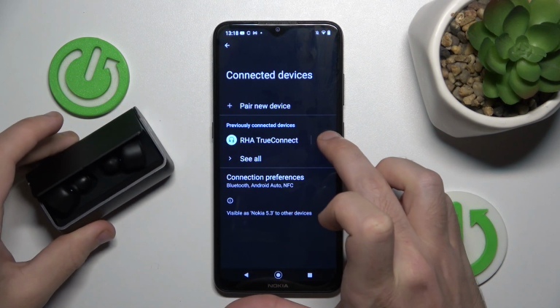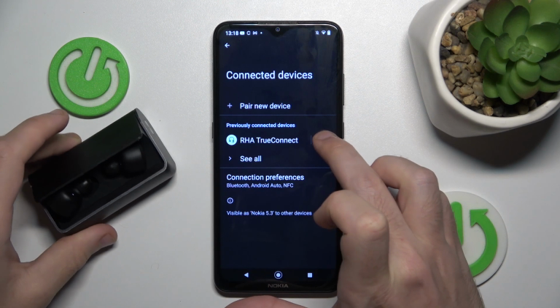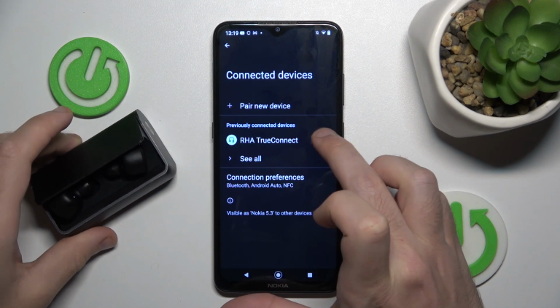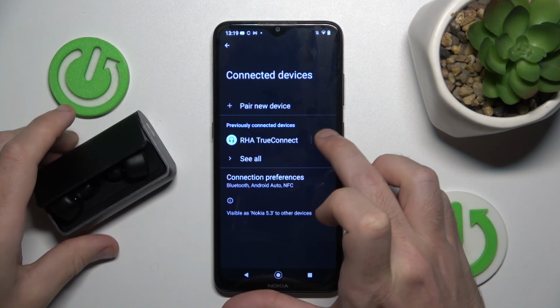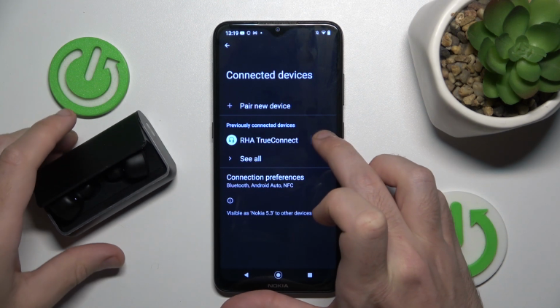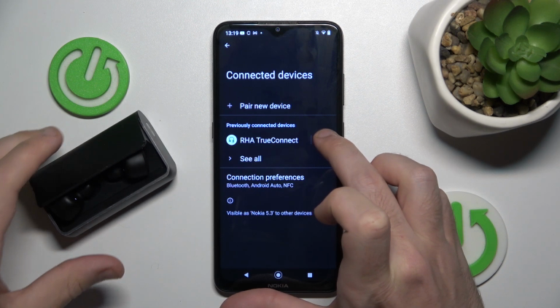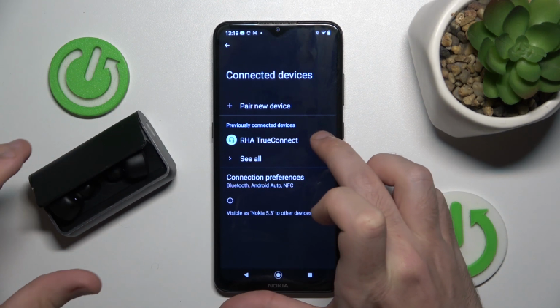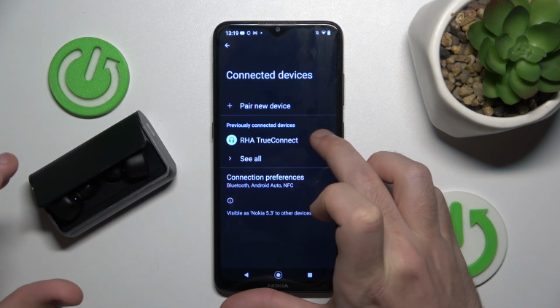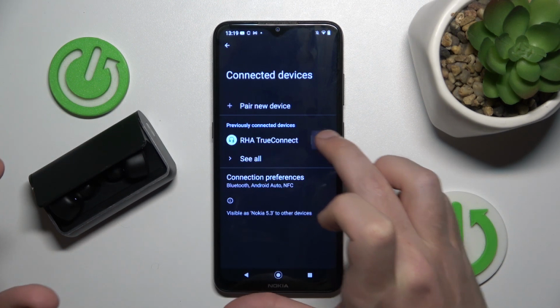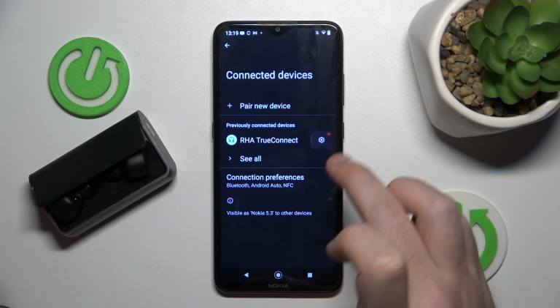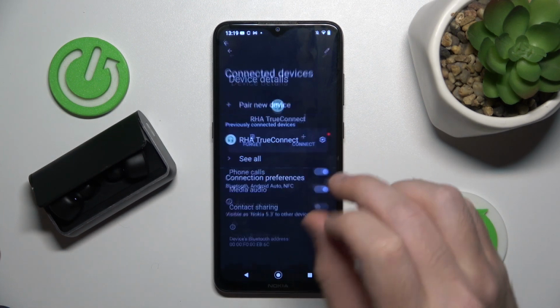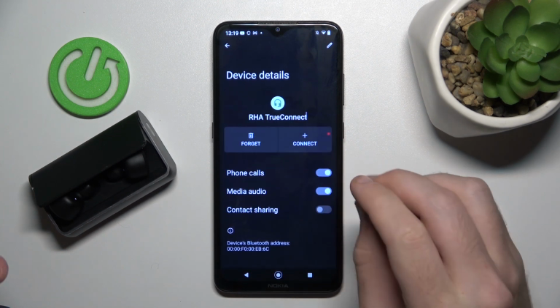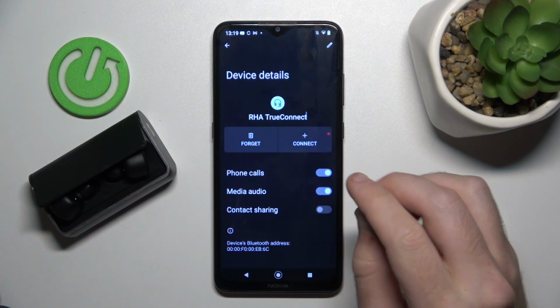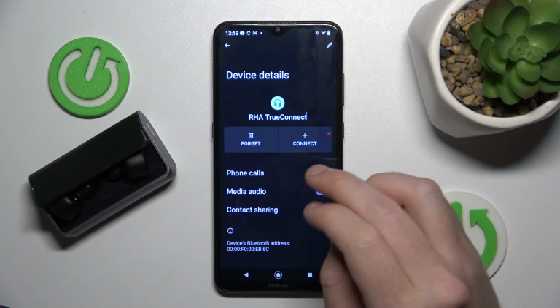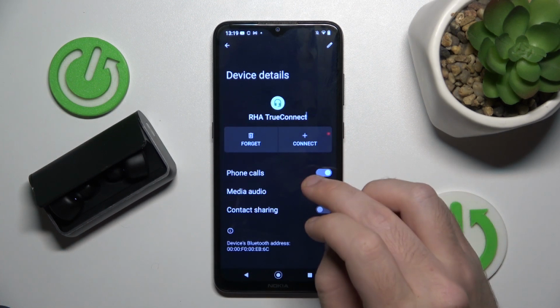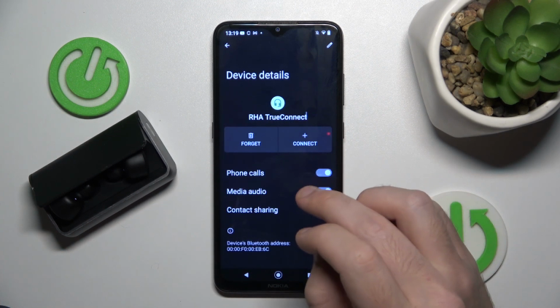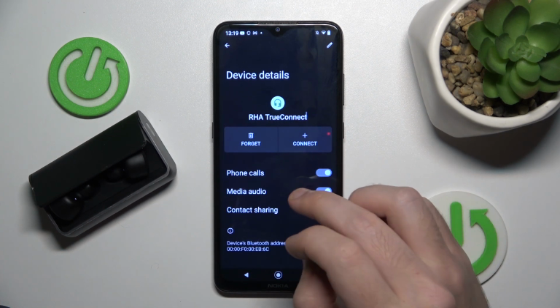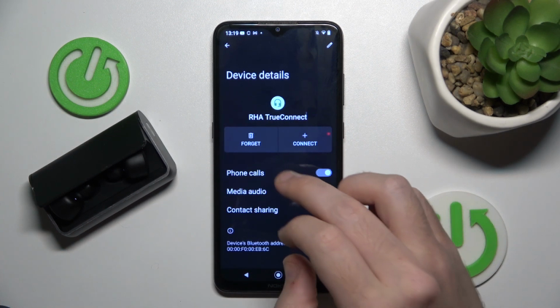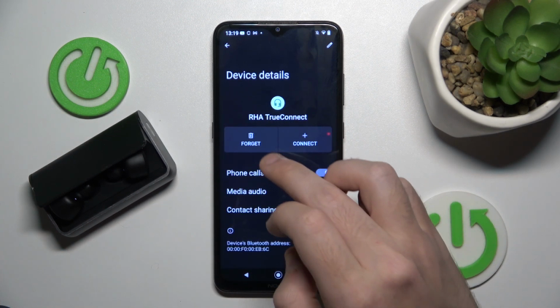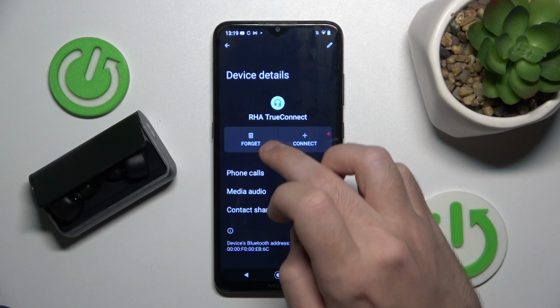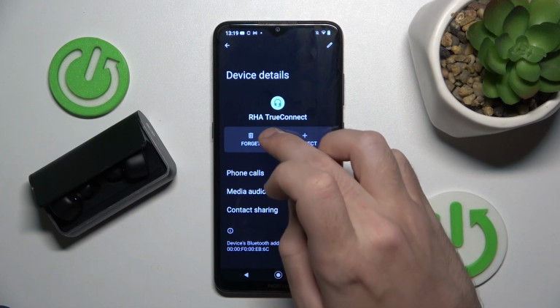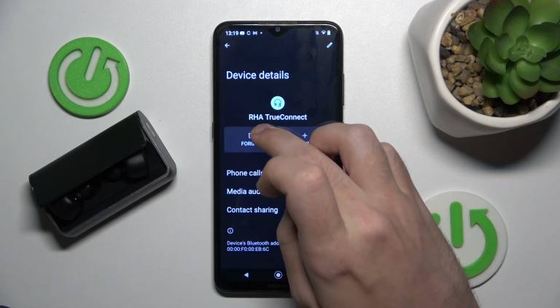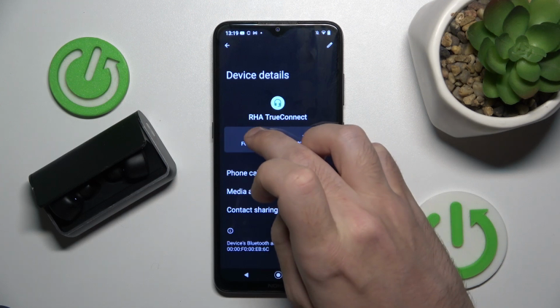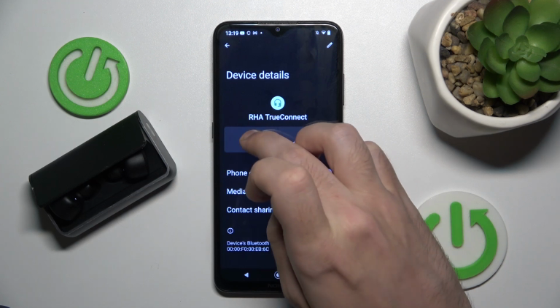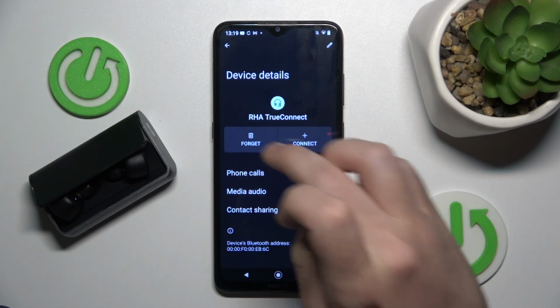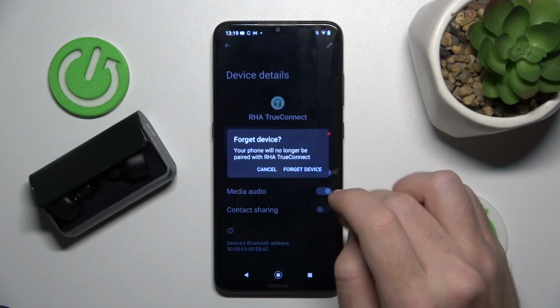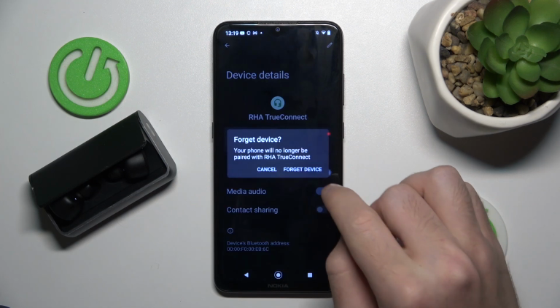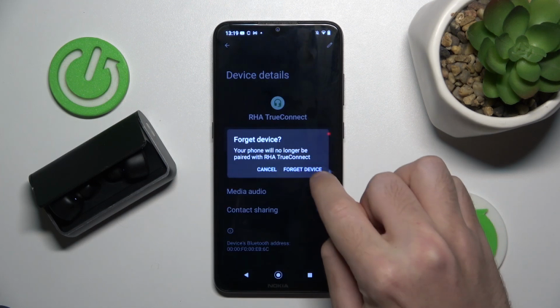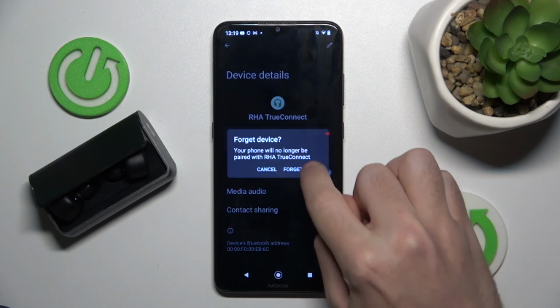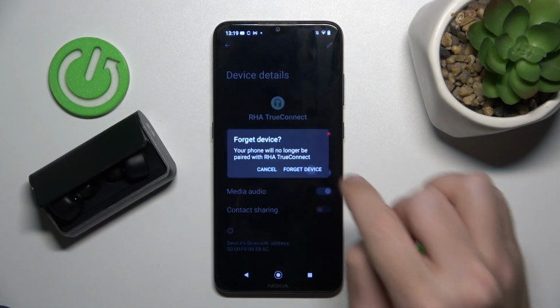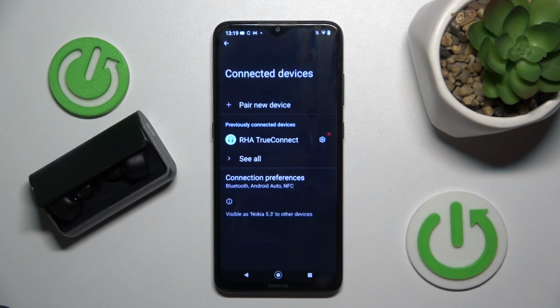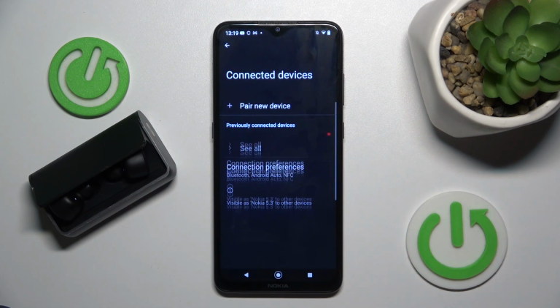Now click on the settings icon, or the information icon if you have iOS, and click on Forget Device.